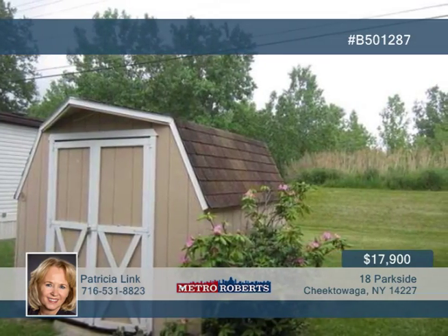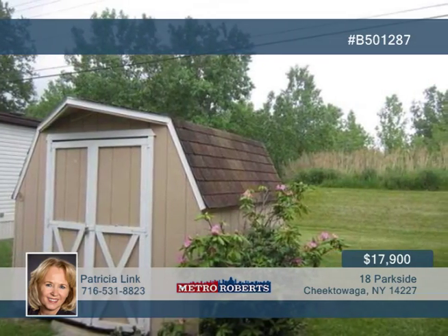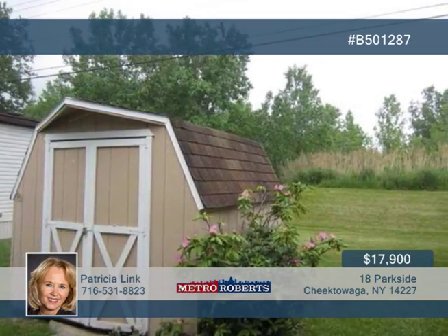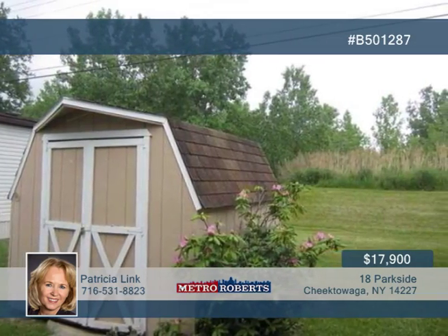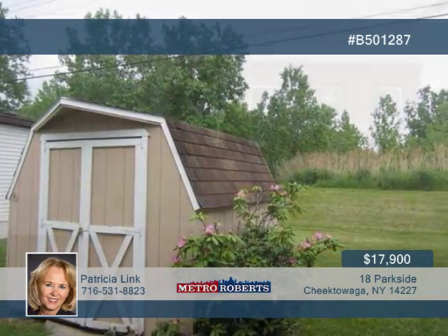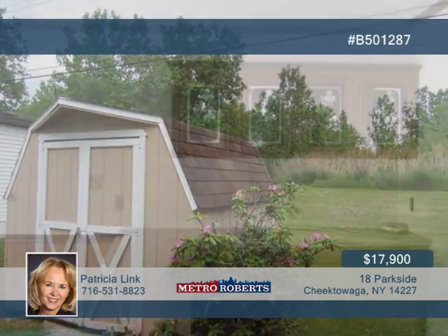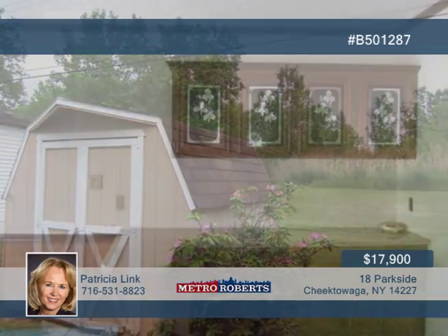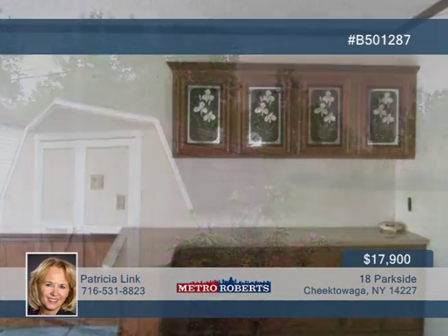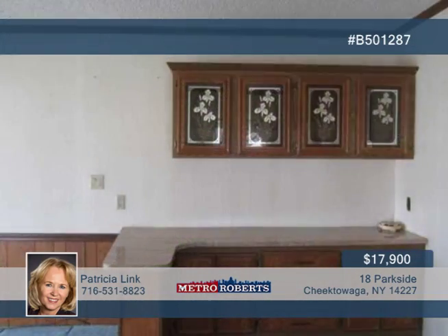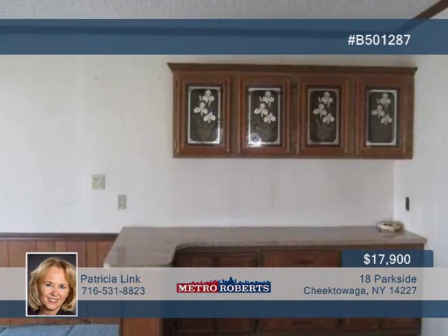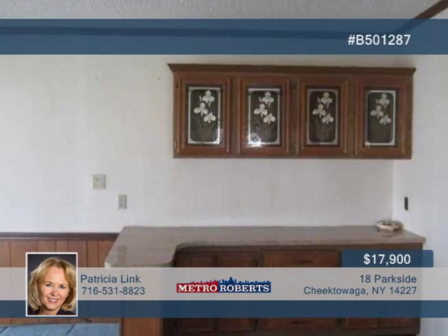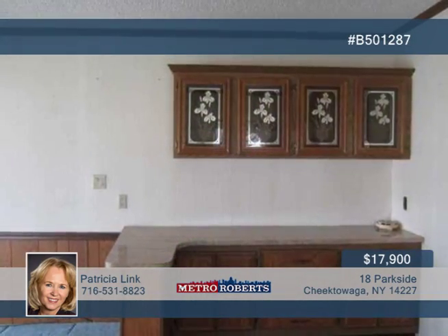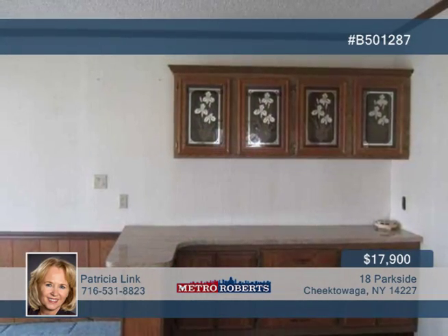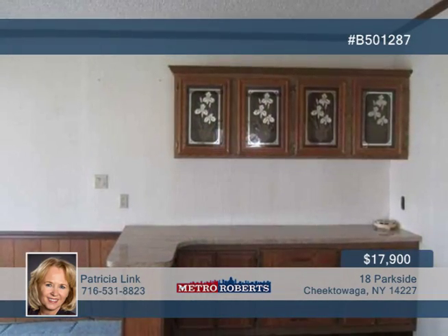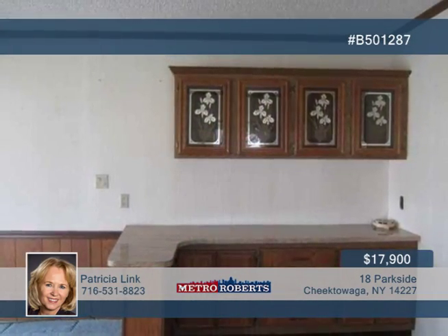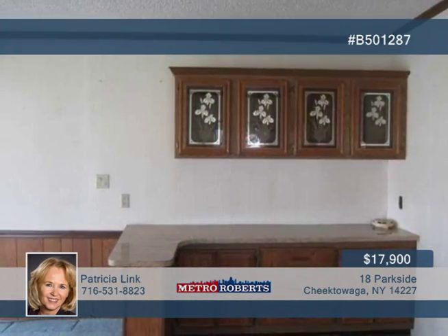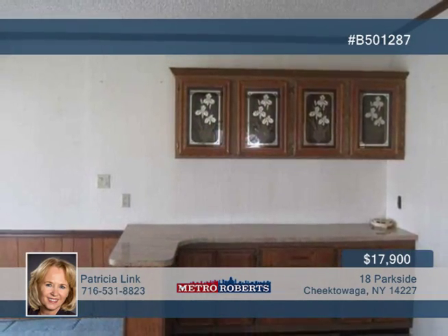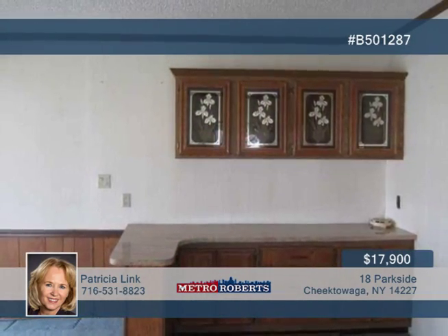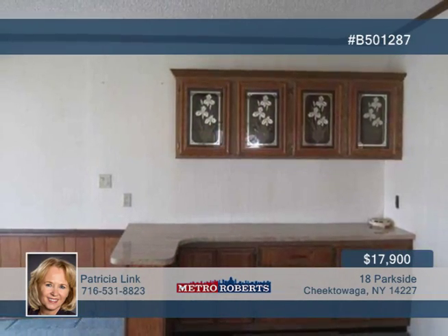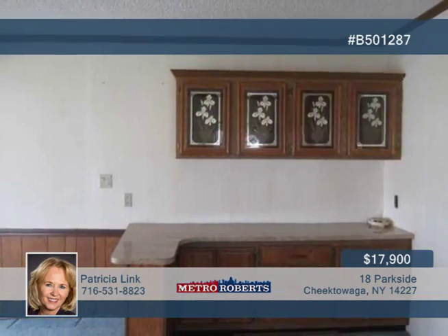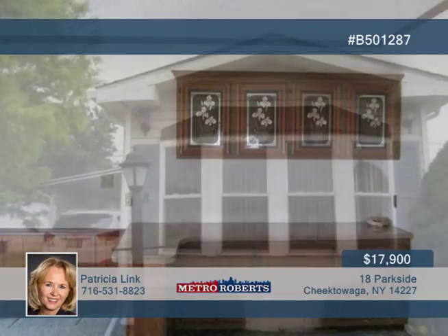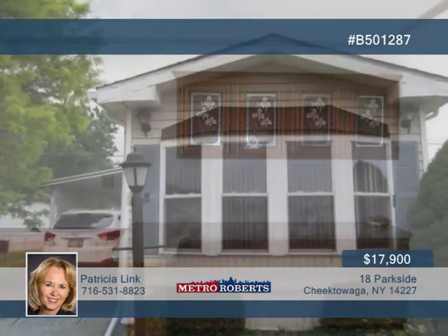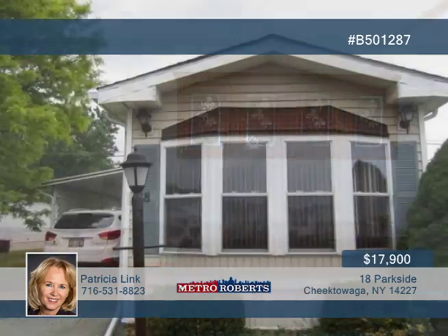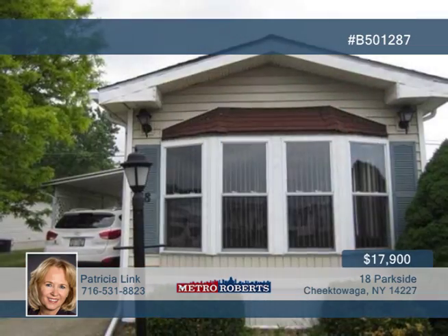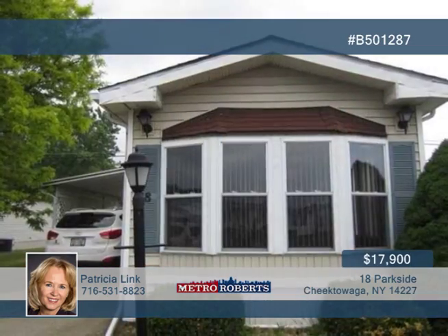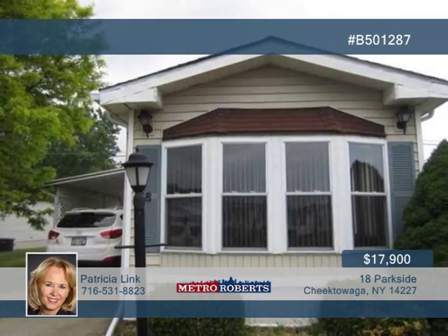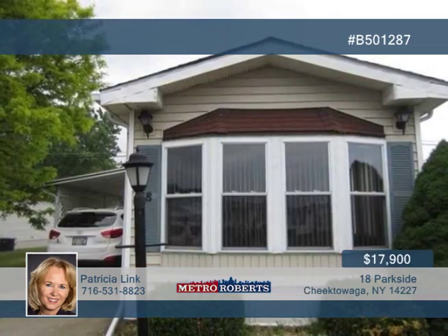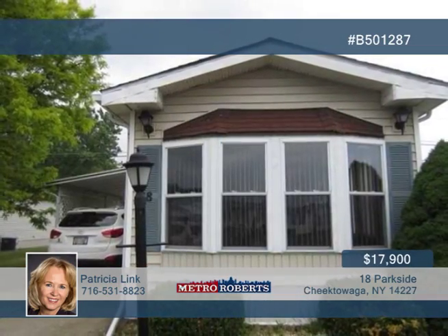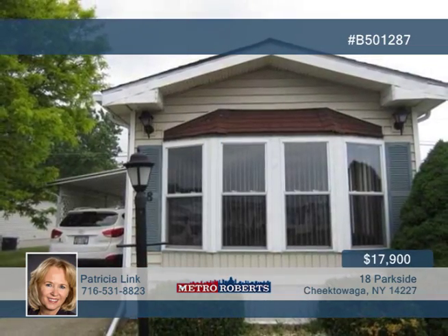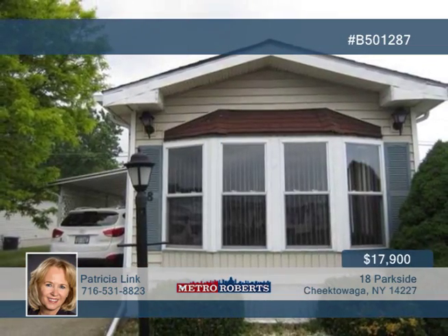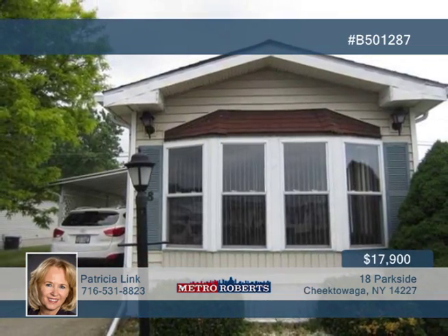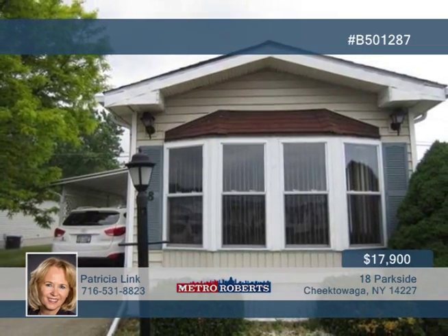This property is being sold as-is and is offered by a motivated seller. Learn more when you call Patricia Link.